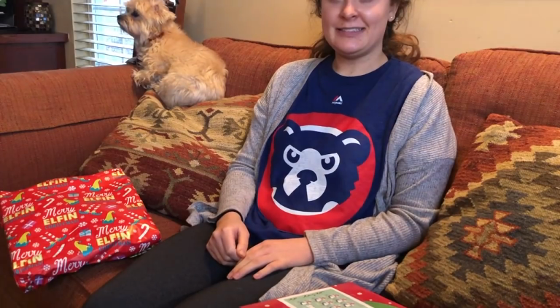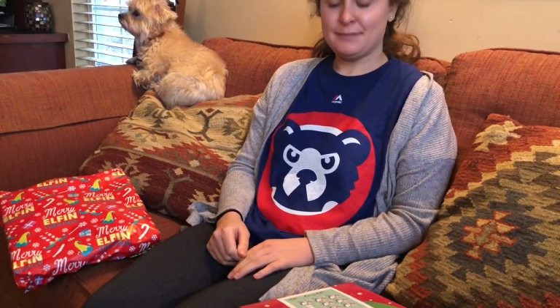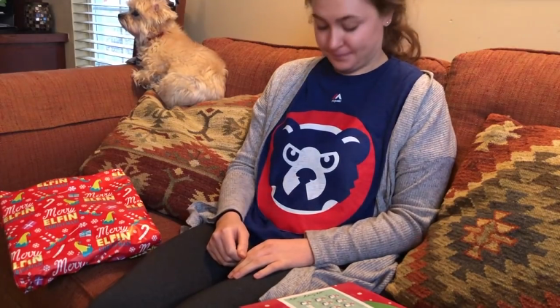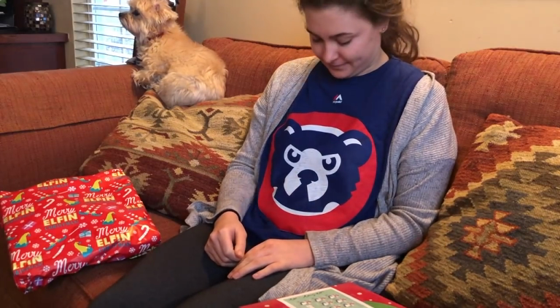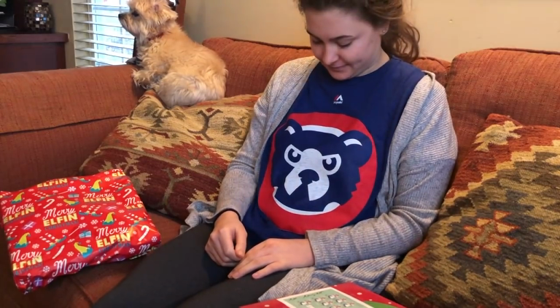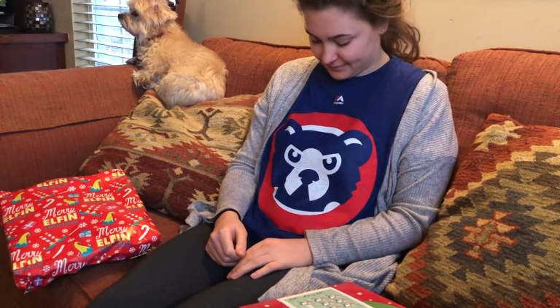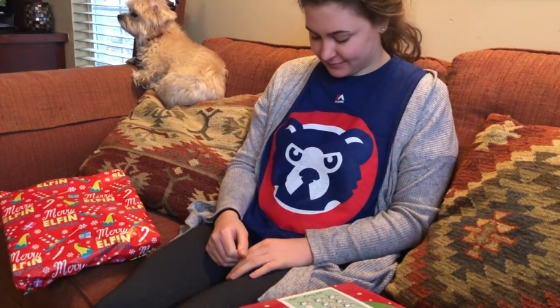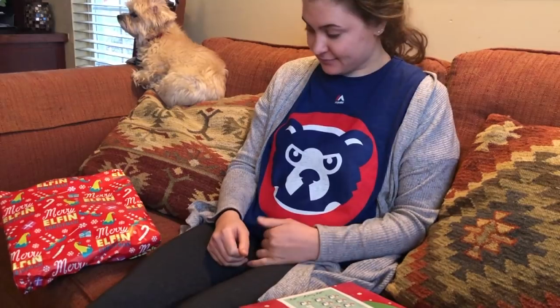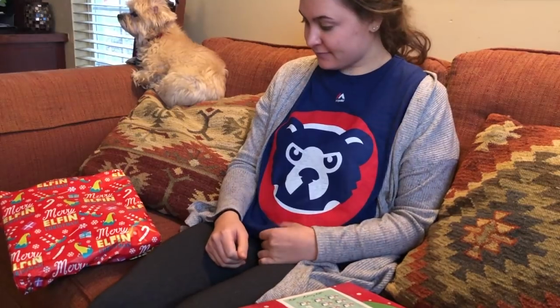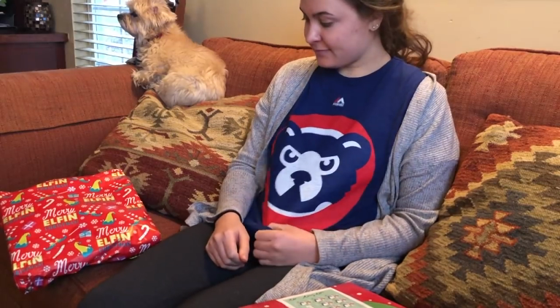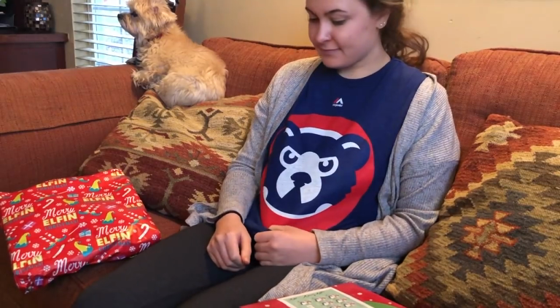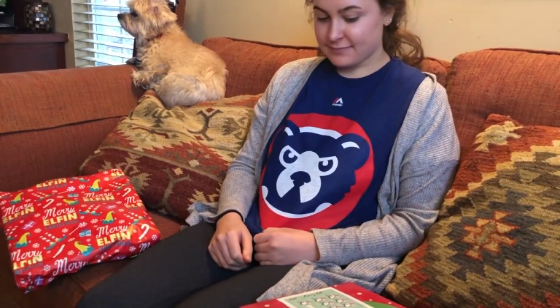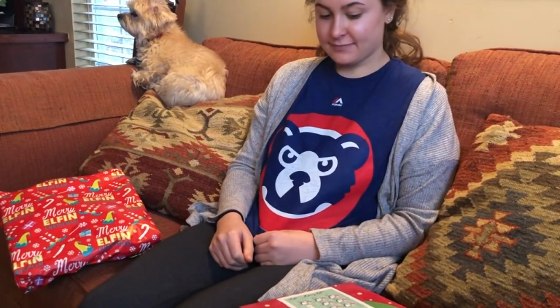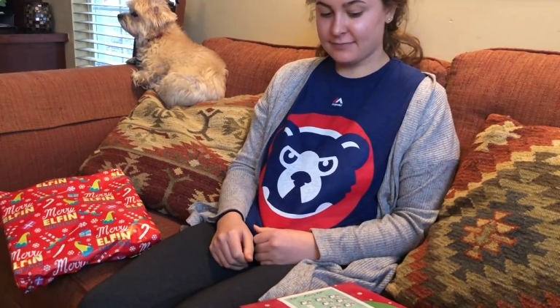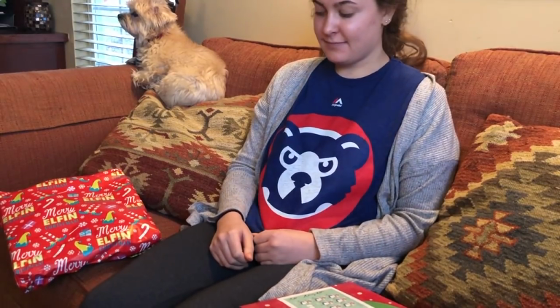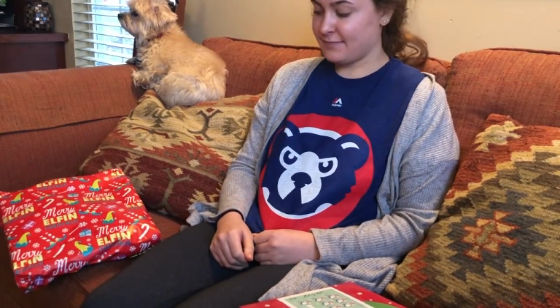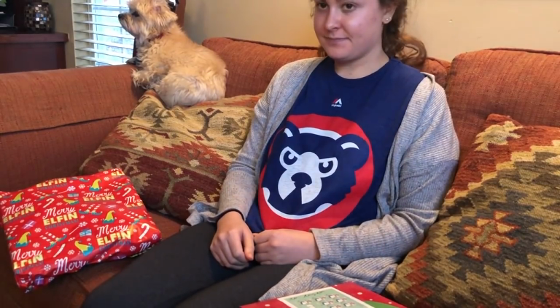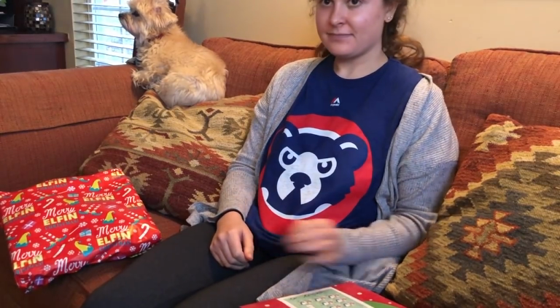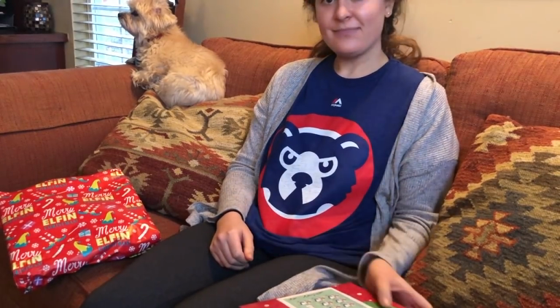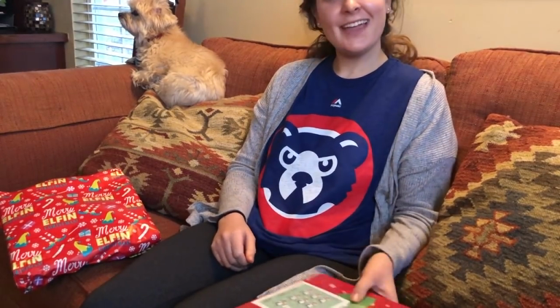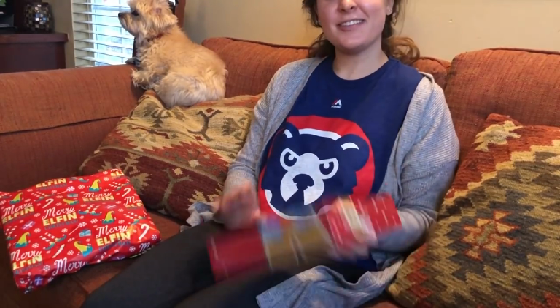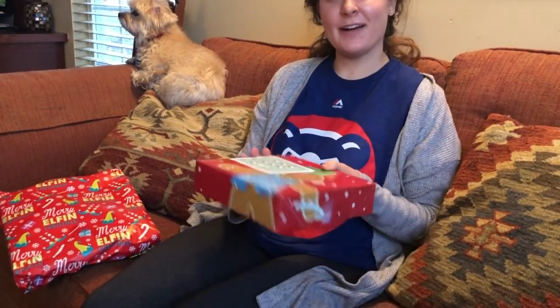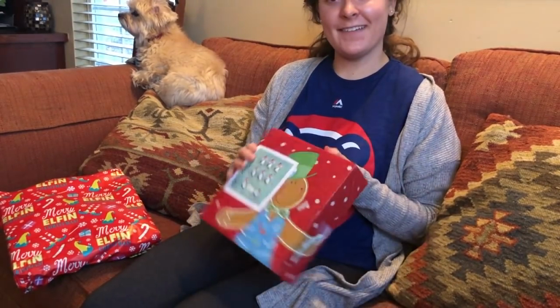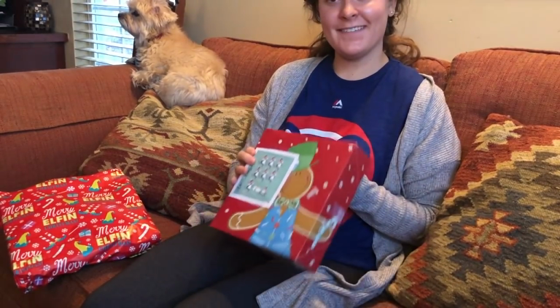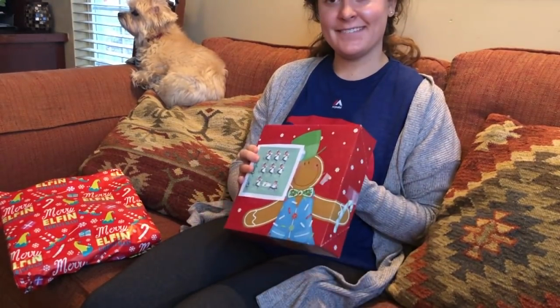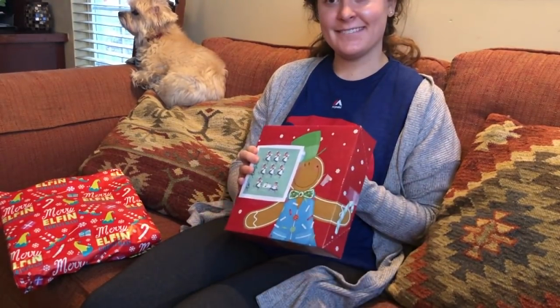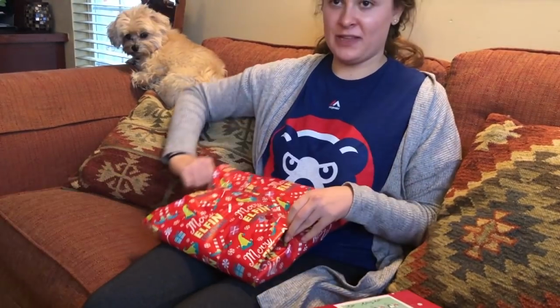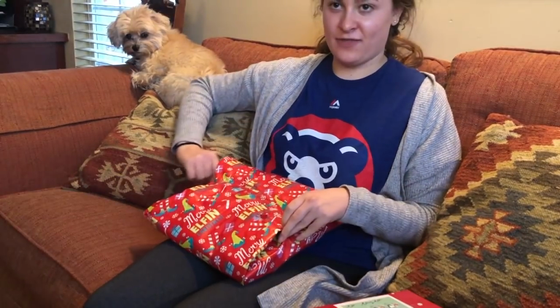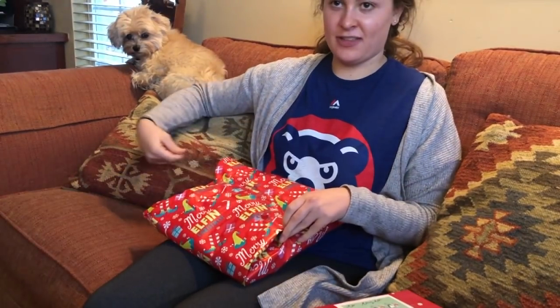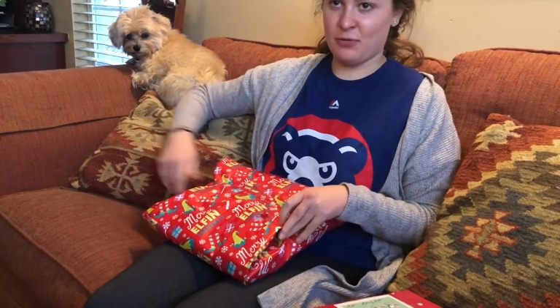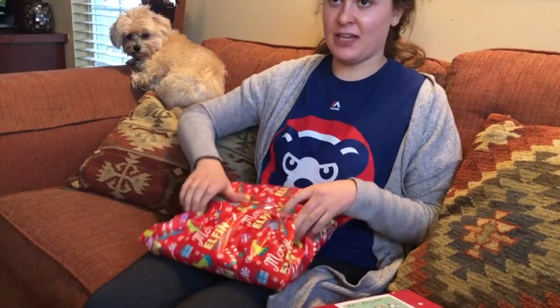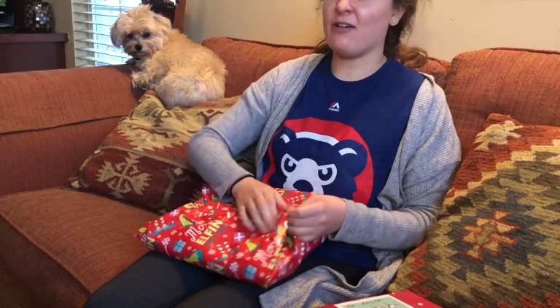Ashley is going to be opening up her Christmas gift, and so are you. Opening the front and then pulling it out.